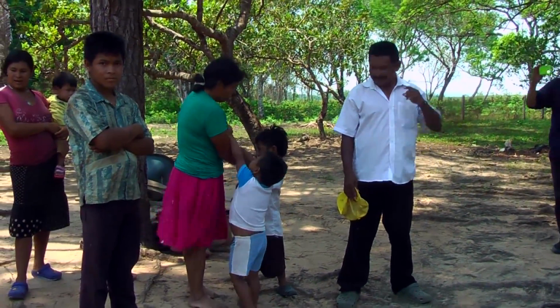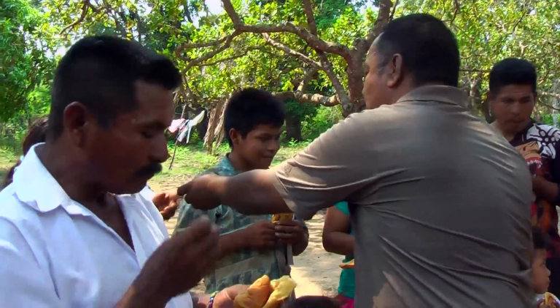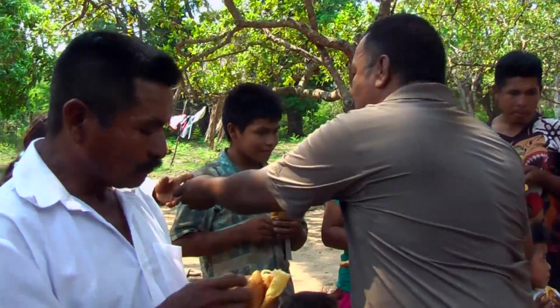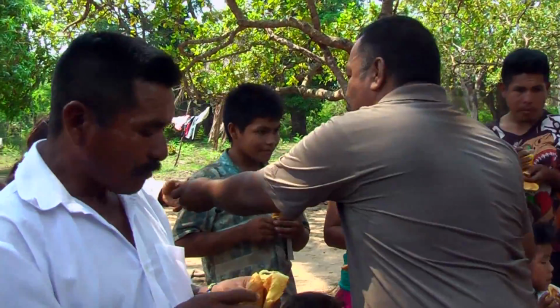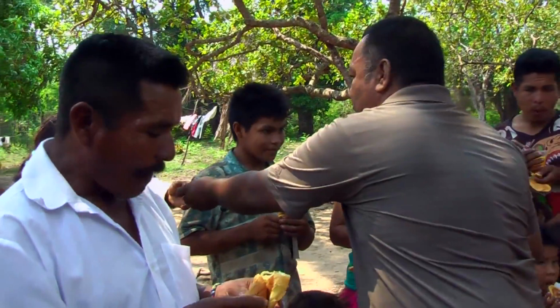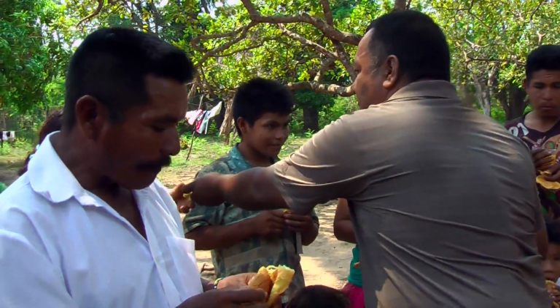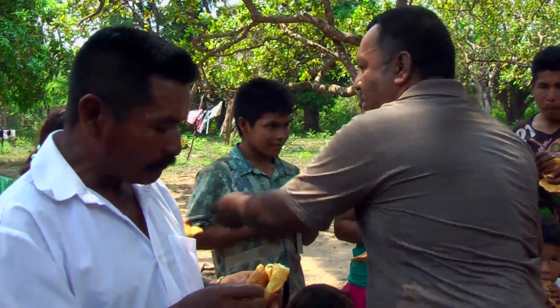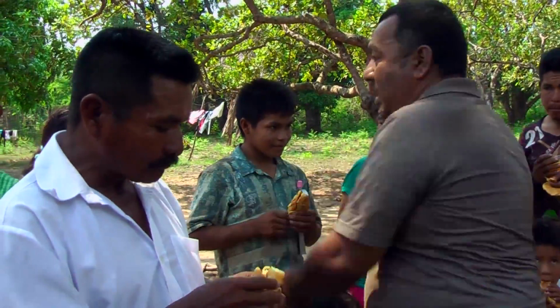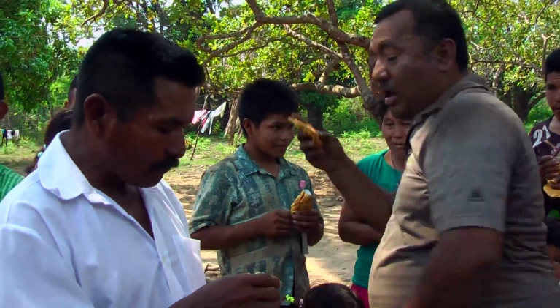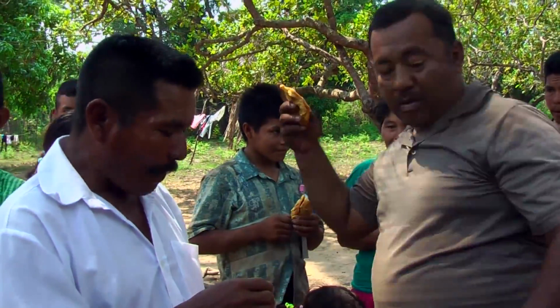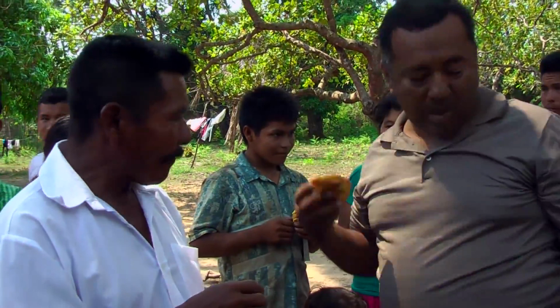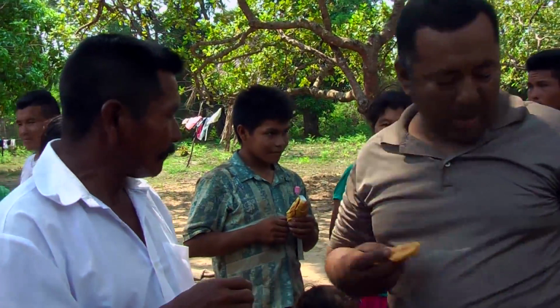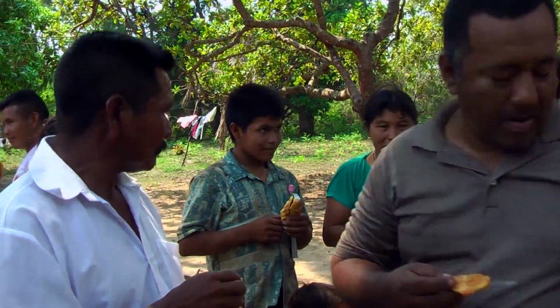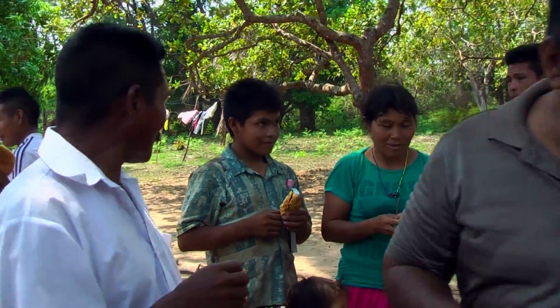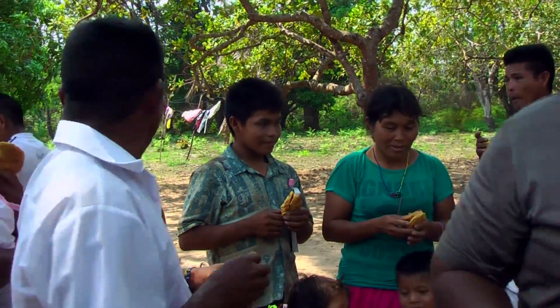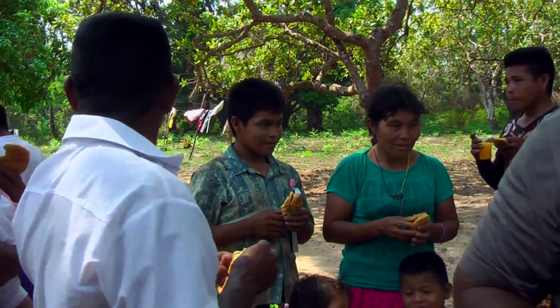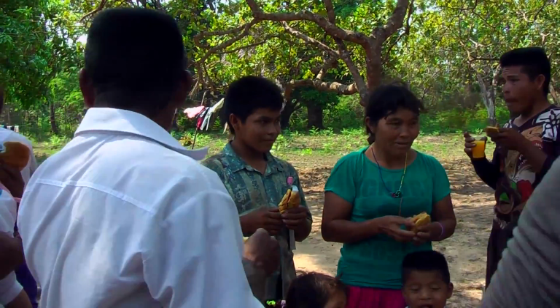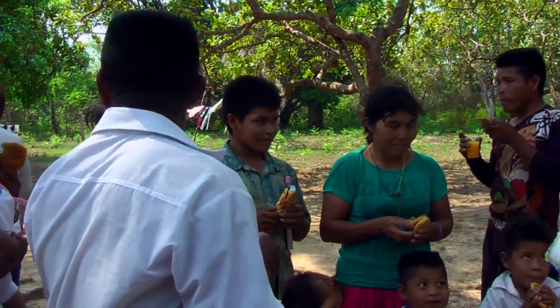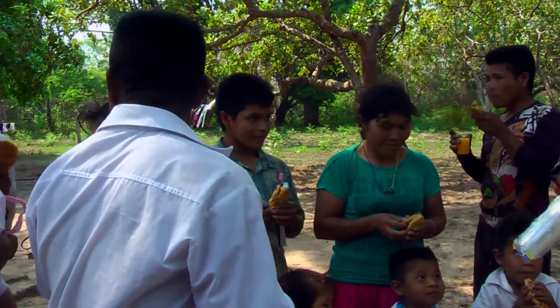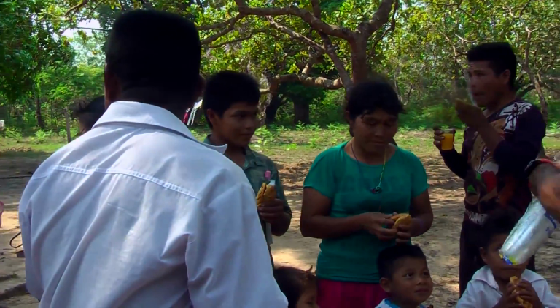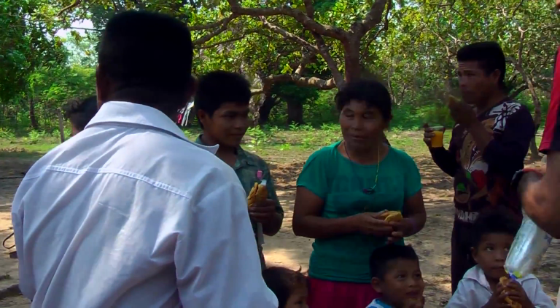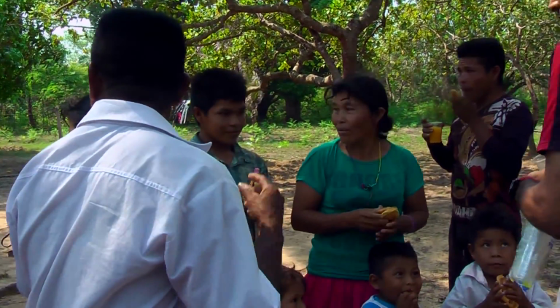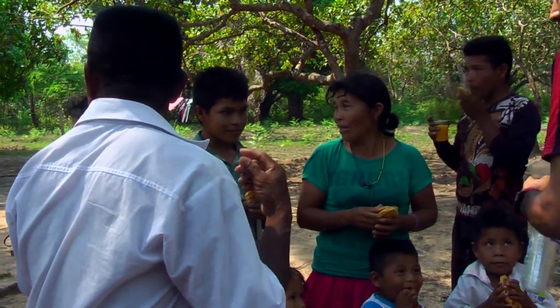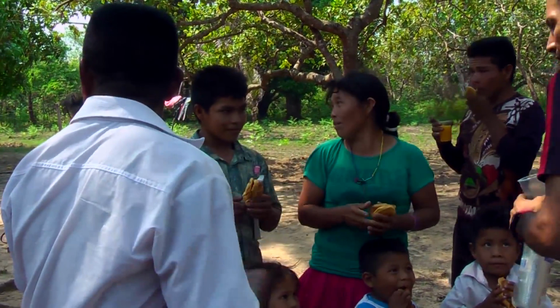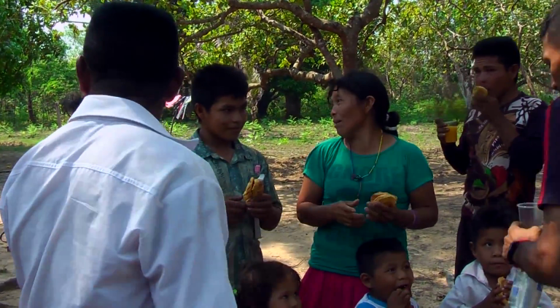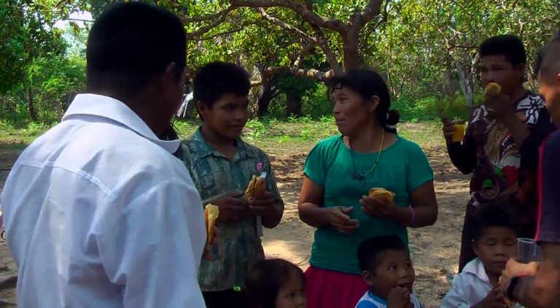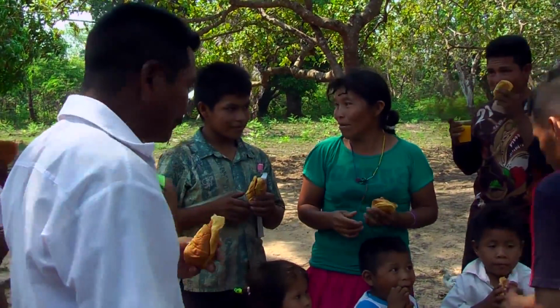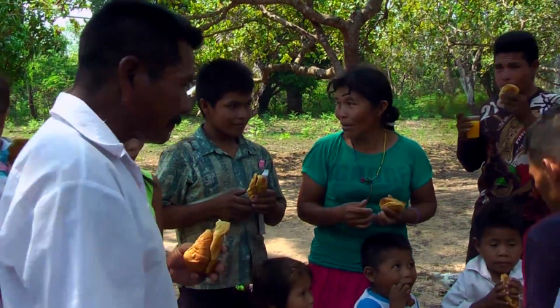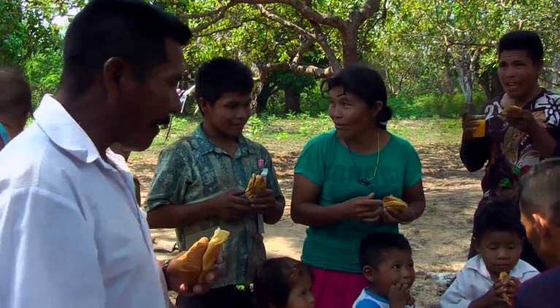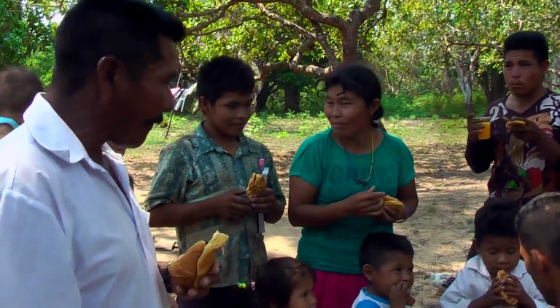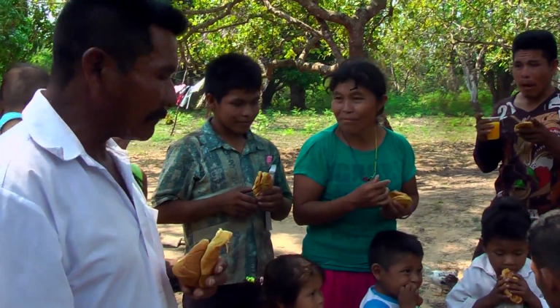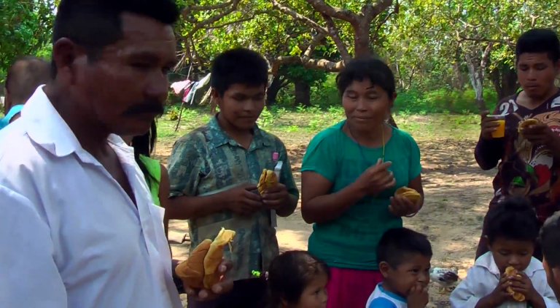This is where I am going to be trying the hand generator, in this community of the Piapoko tribe. We had a meeting and then some refreshments that we had brought, and then headed out to visit some other communities around about.